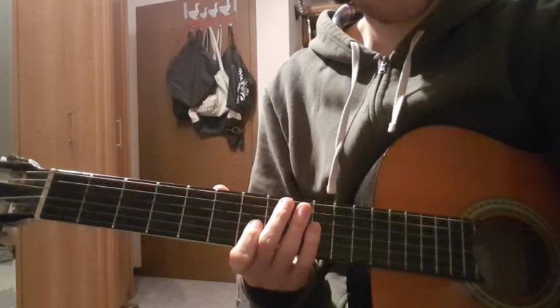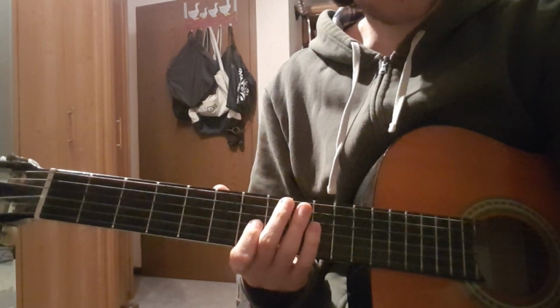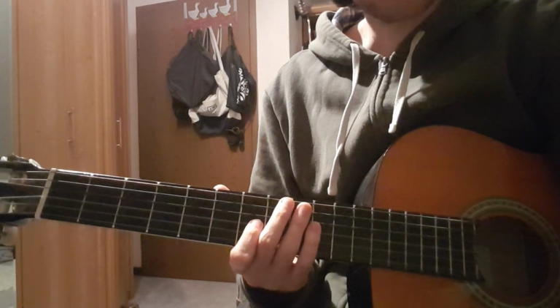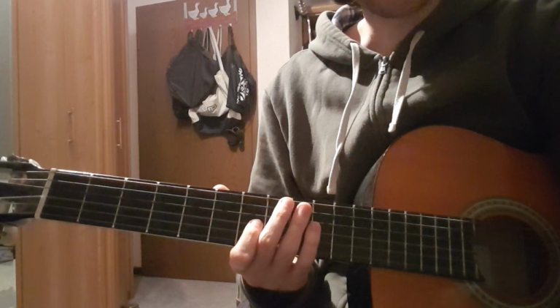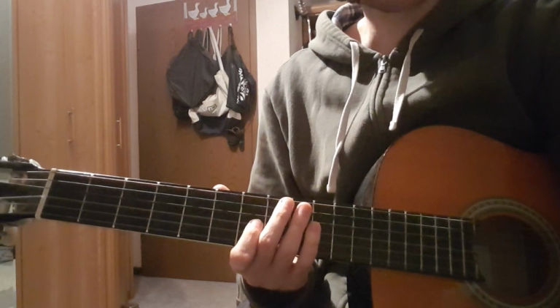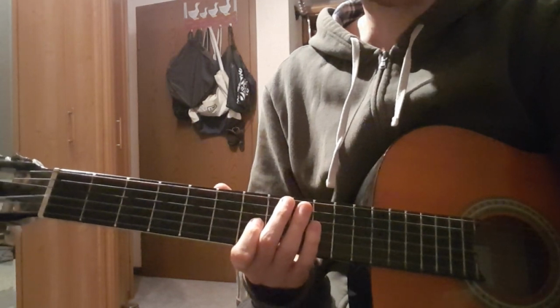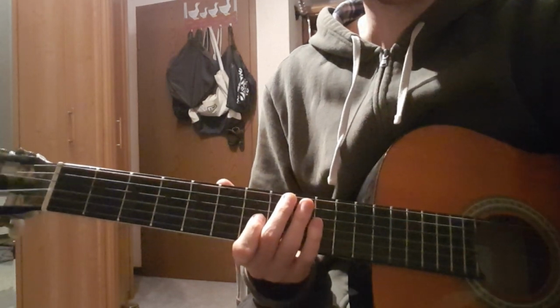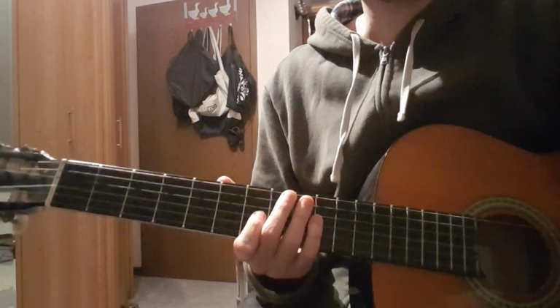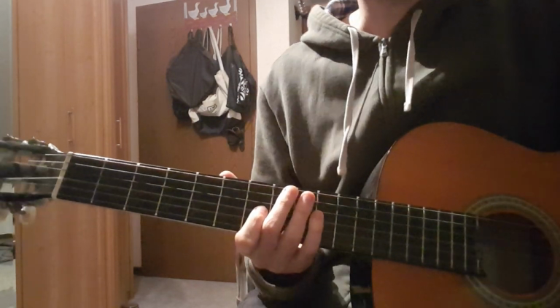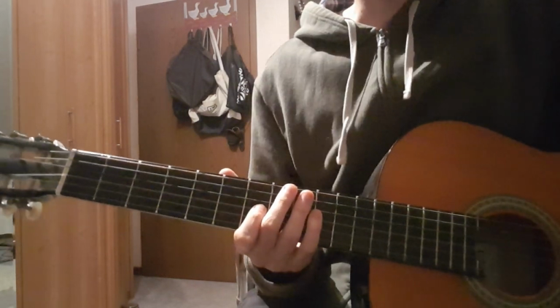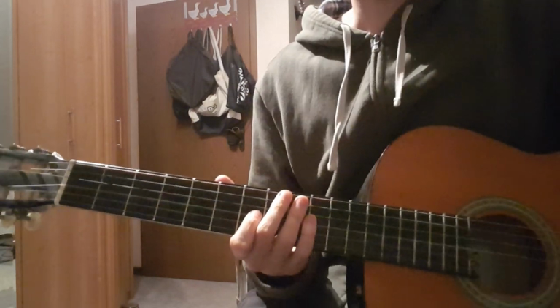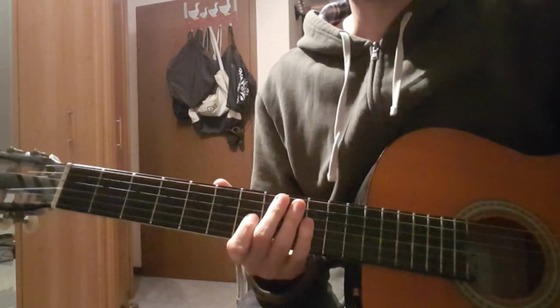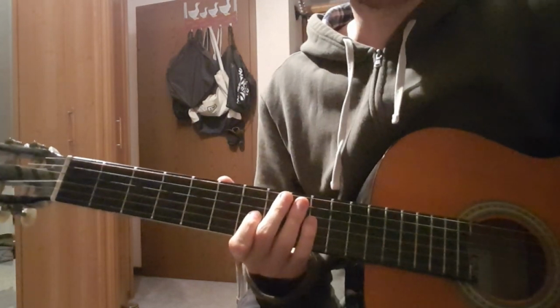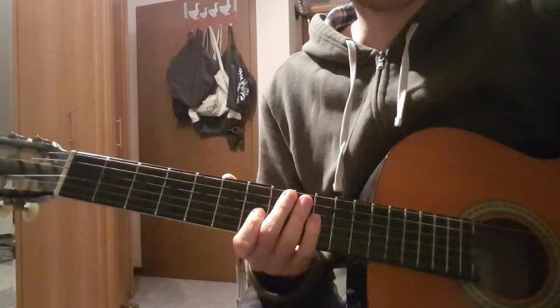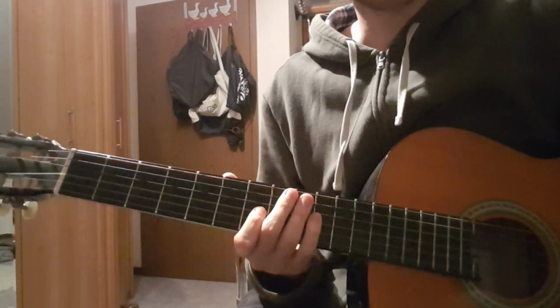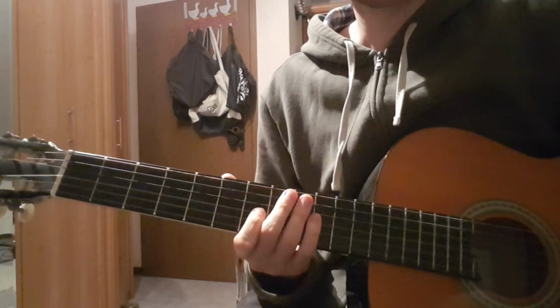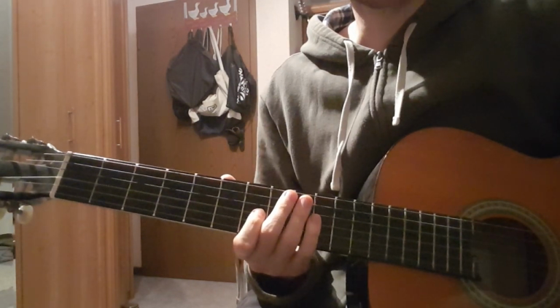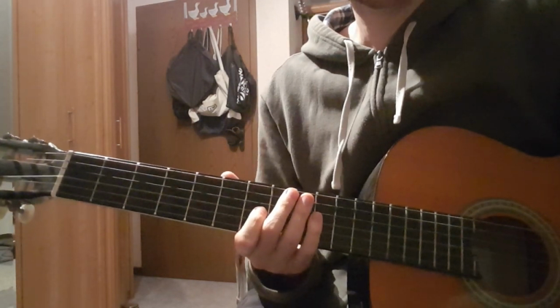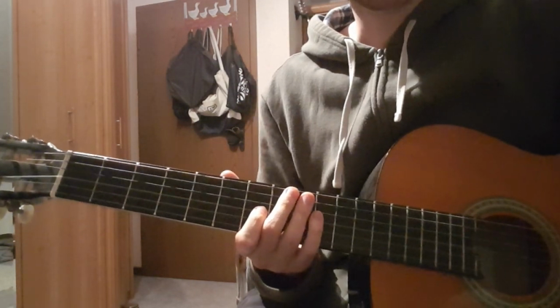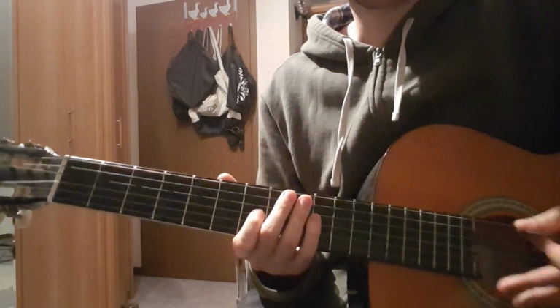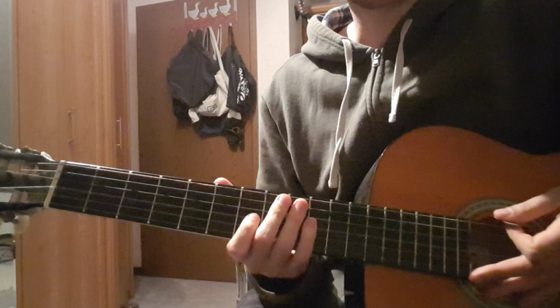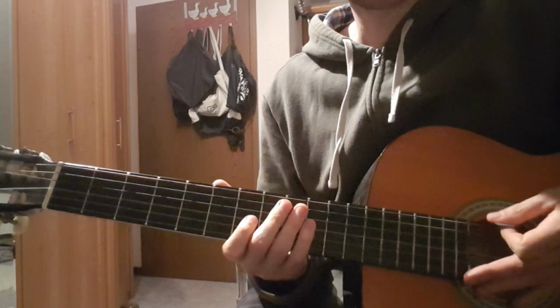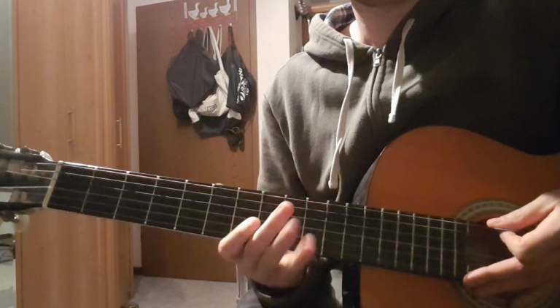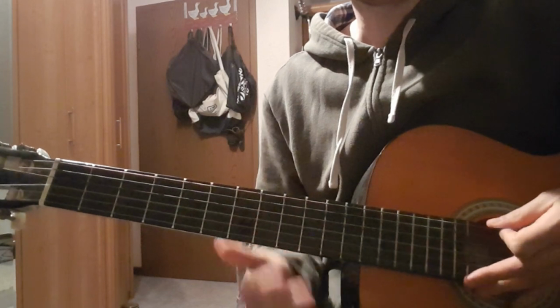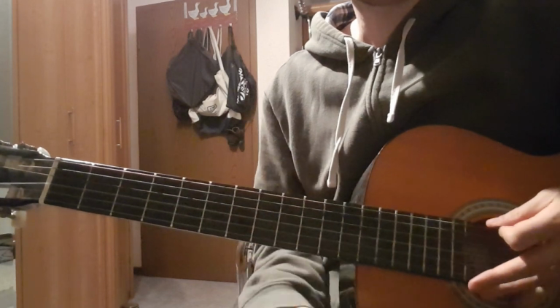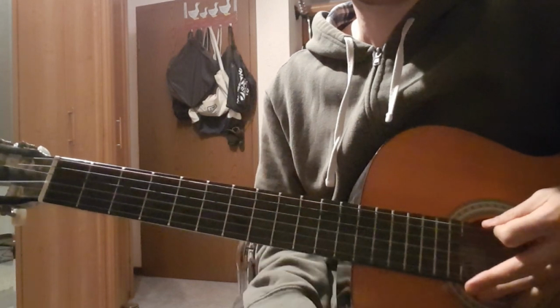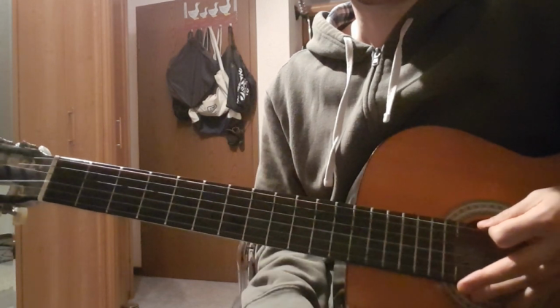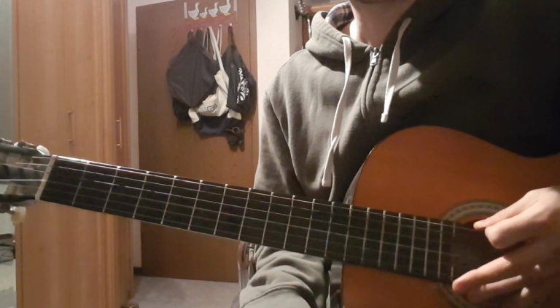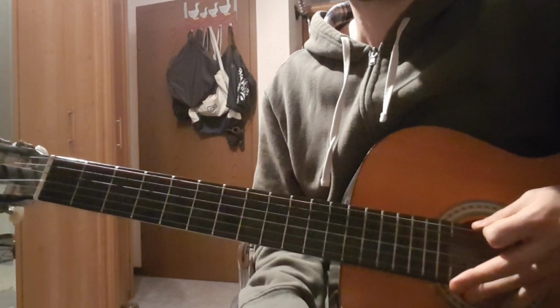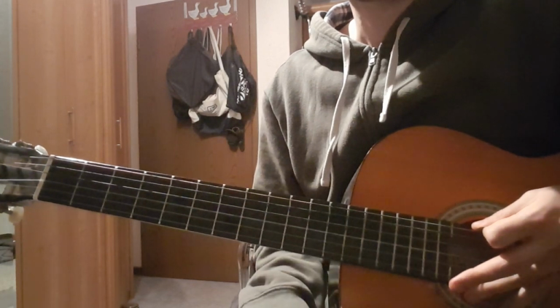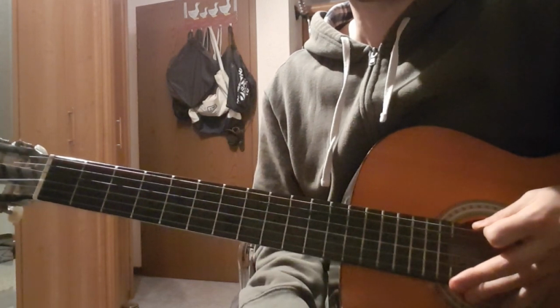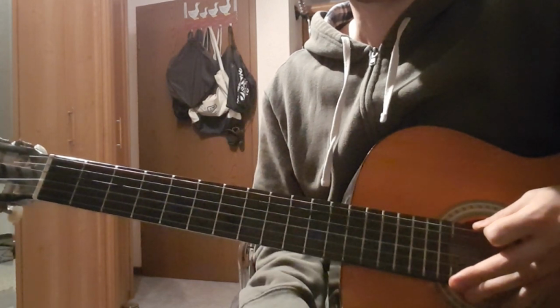Hi everyone. Today we're going to take a look at the song Little by Little by Radiohead. We are in drop D tuning.